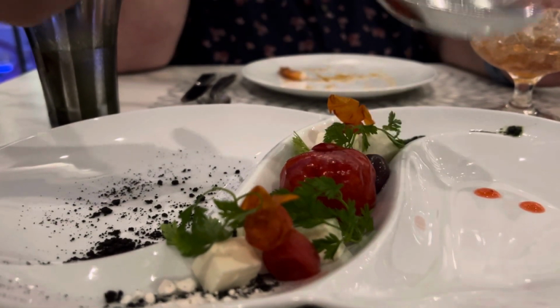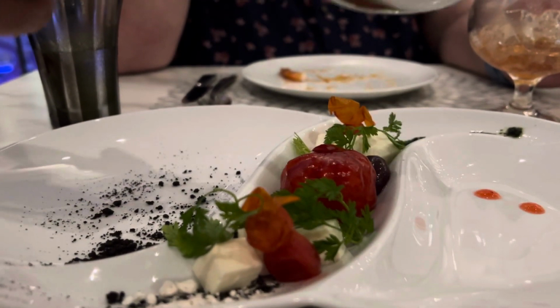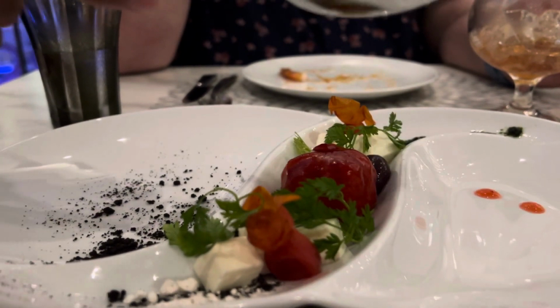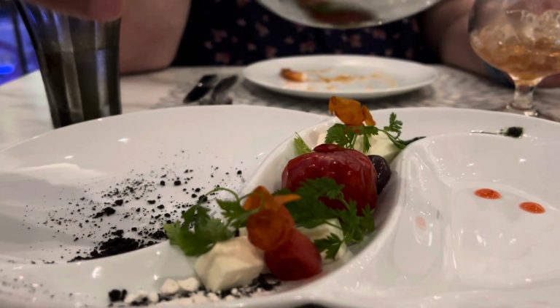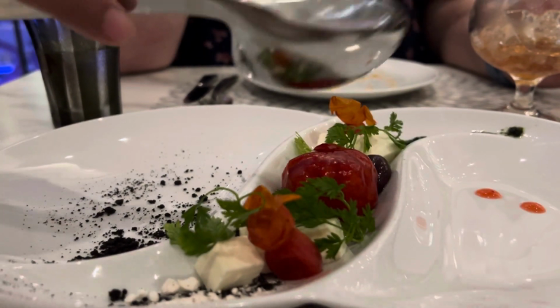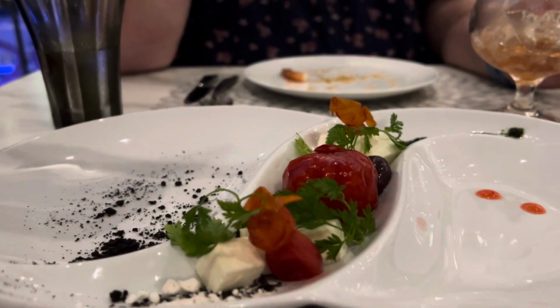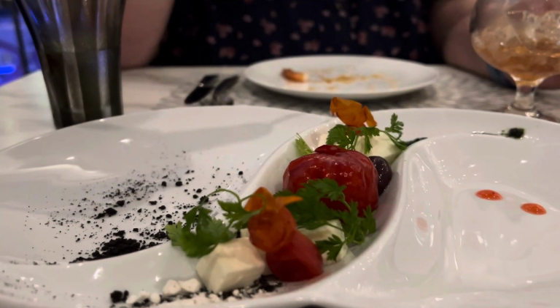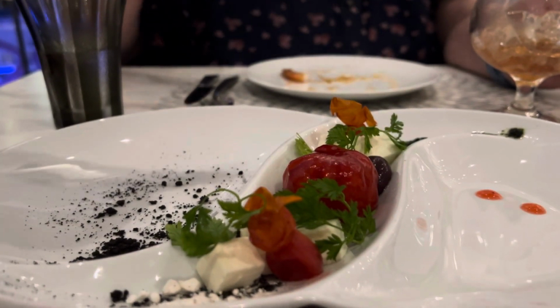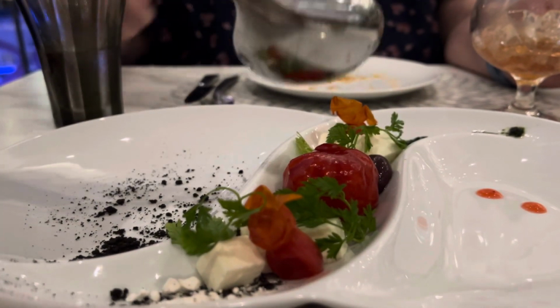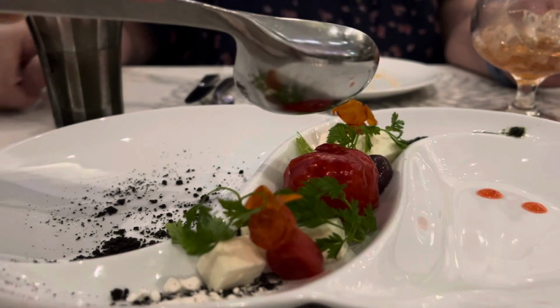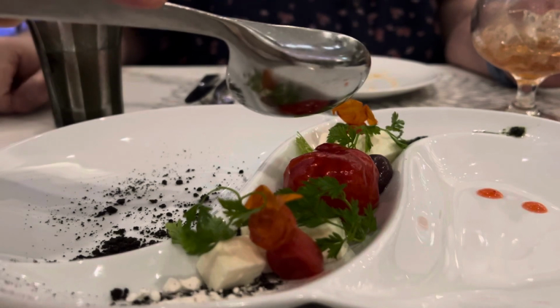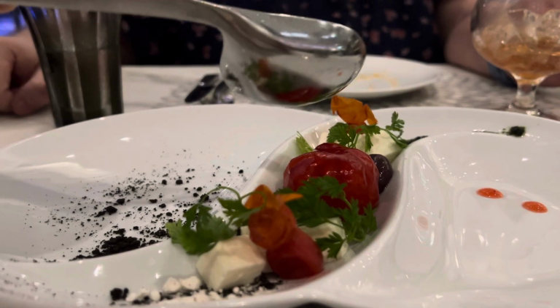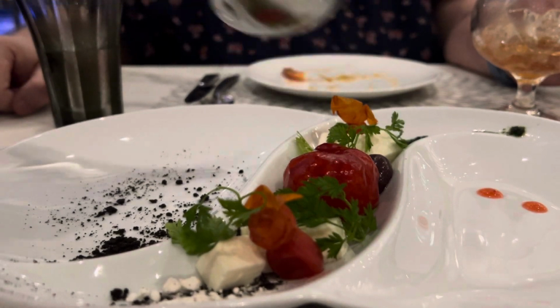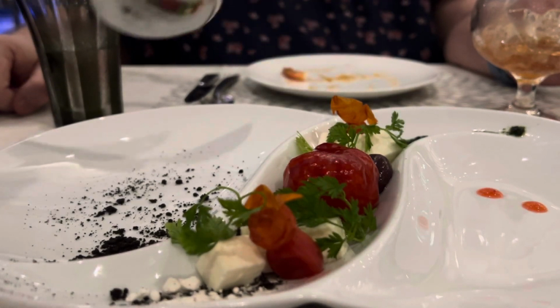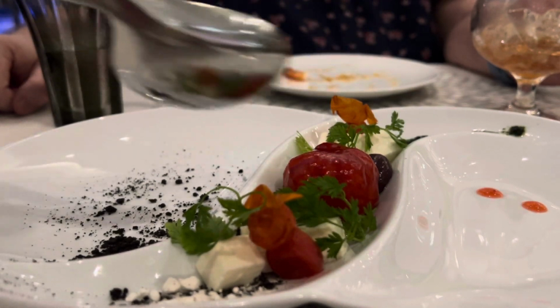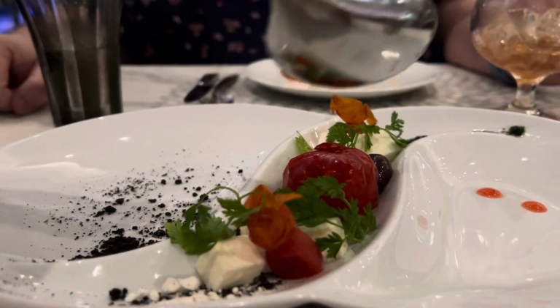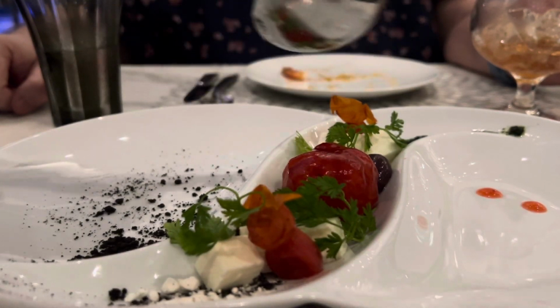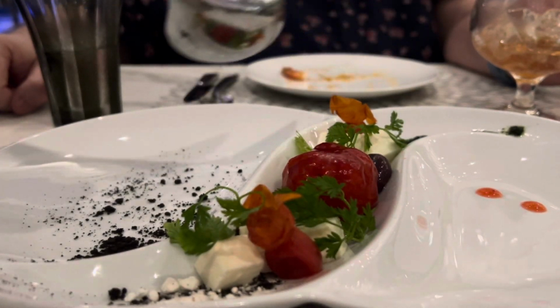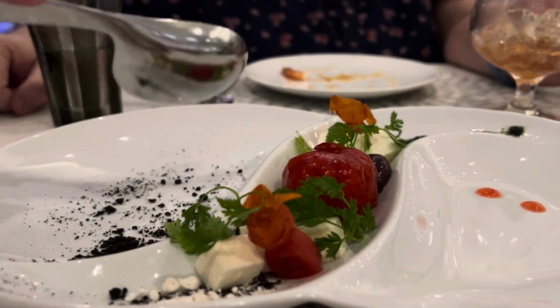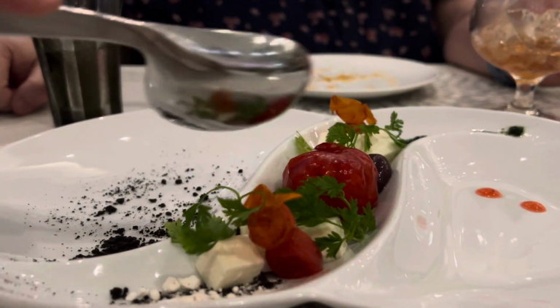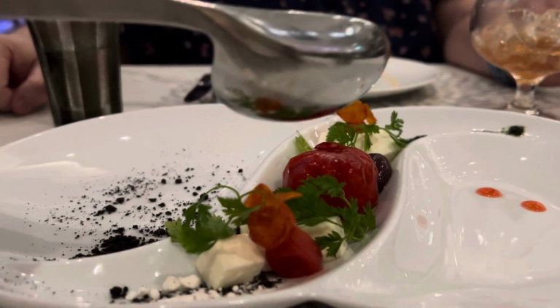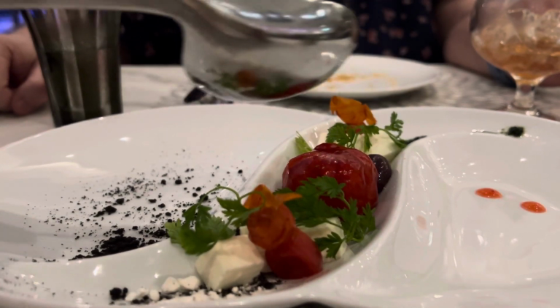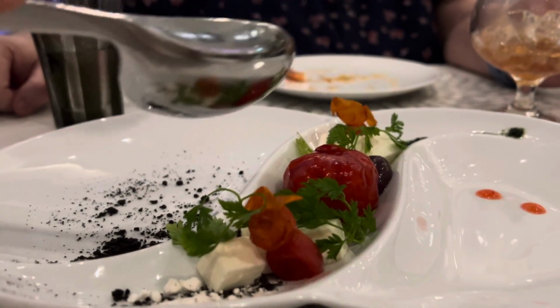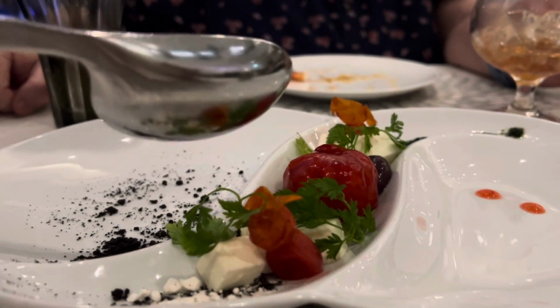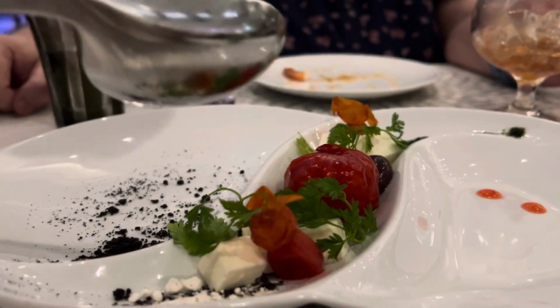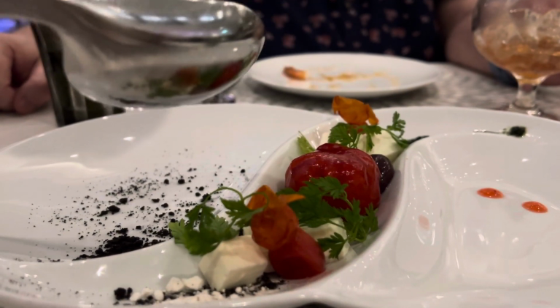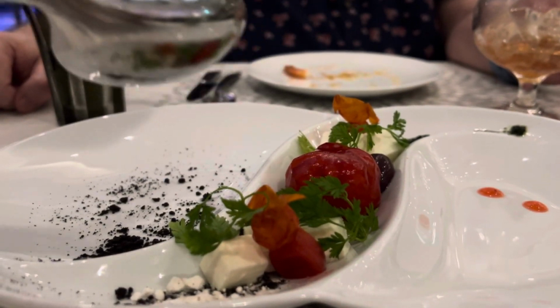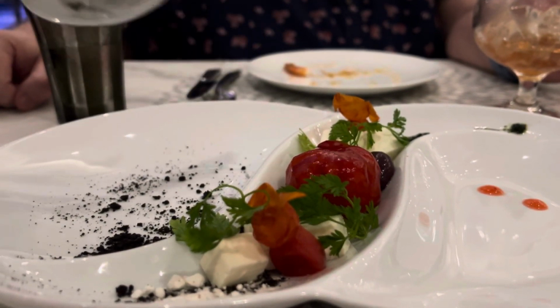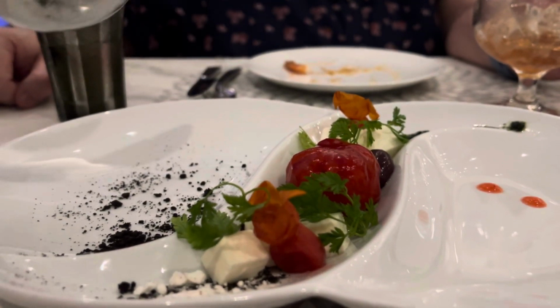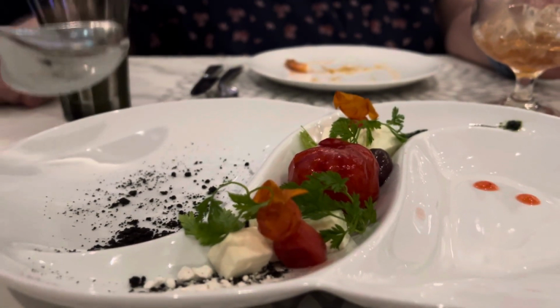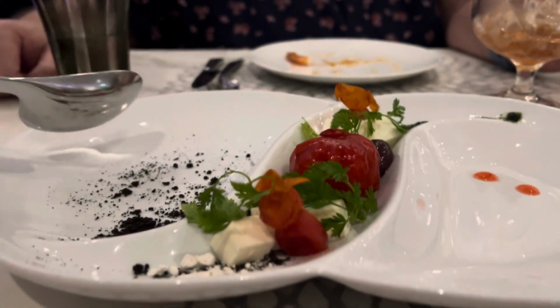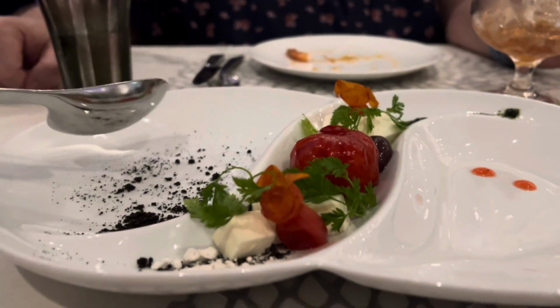How are you going to have this one? Smash the tomato, mix it all over to blend all the flavors before you eat it.